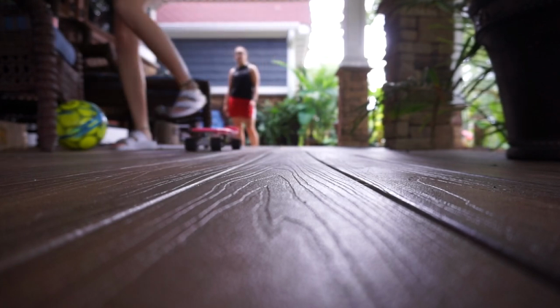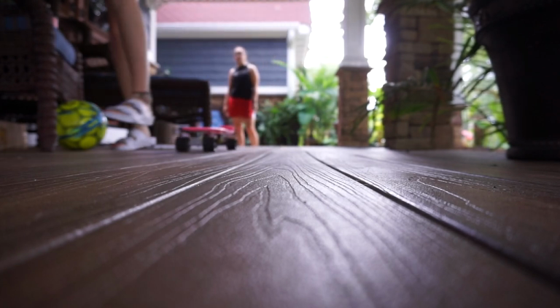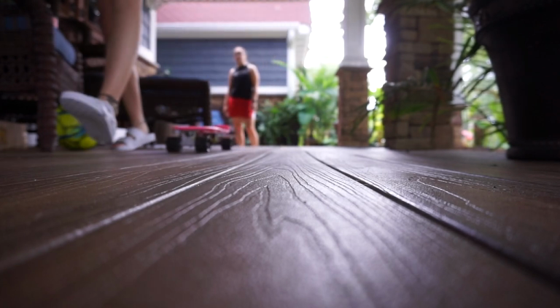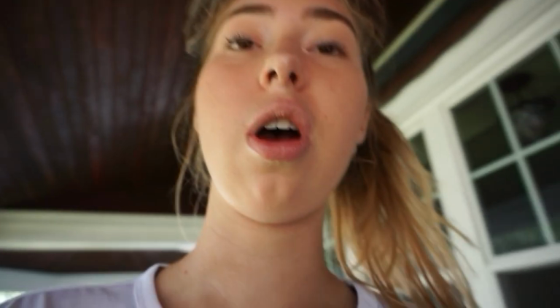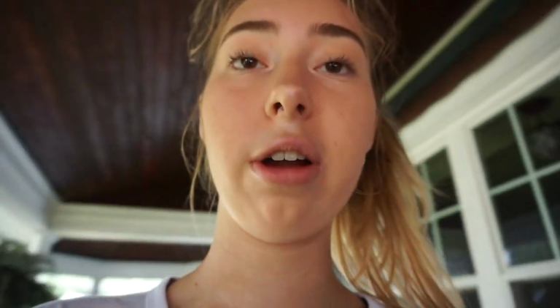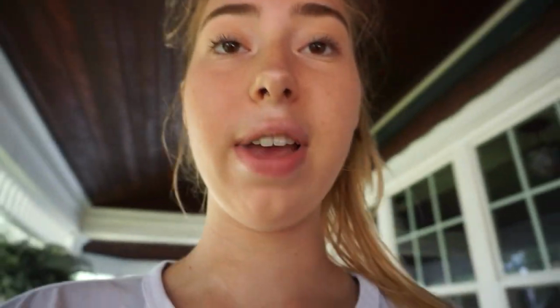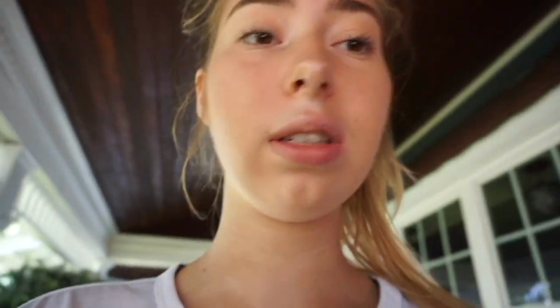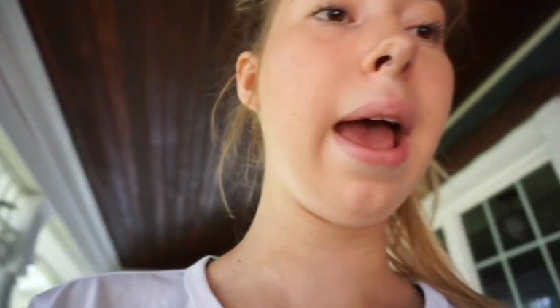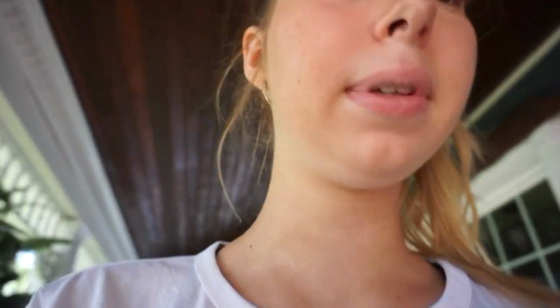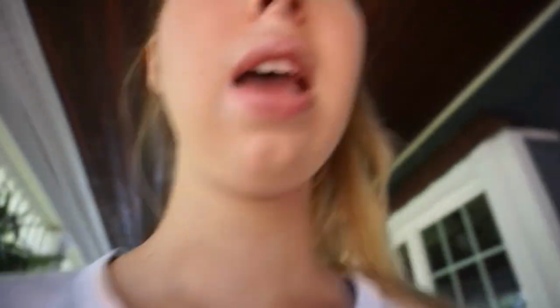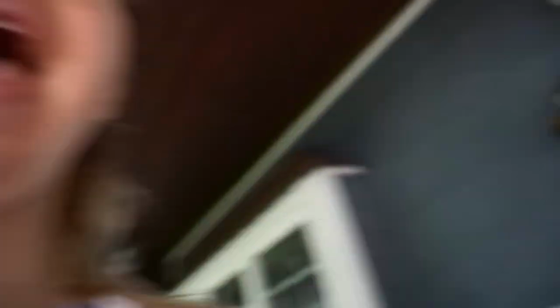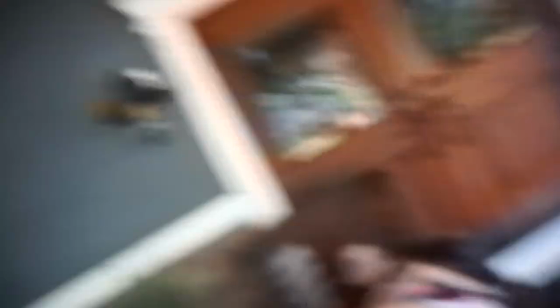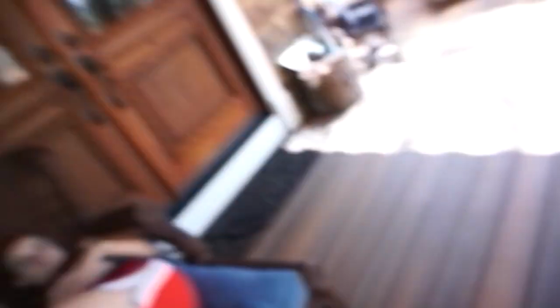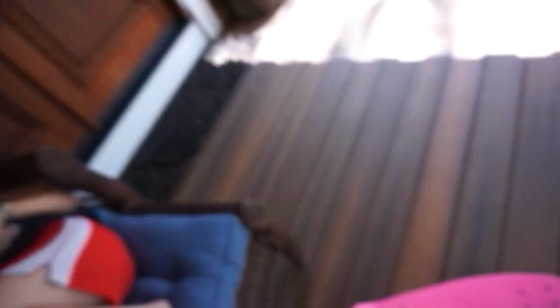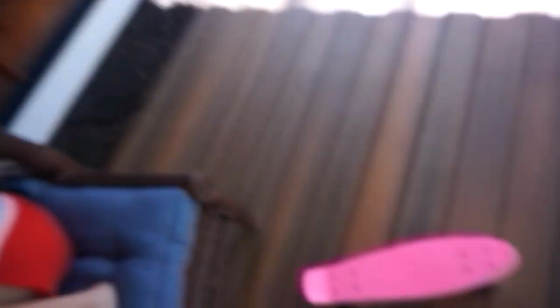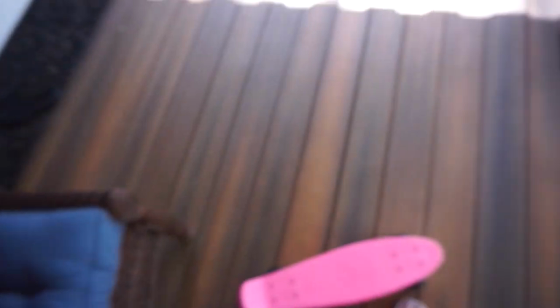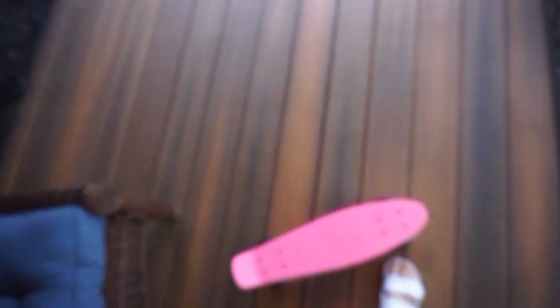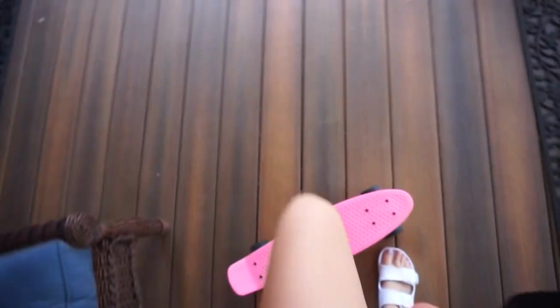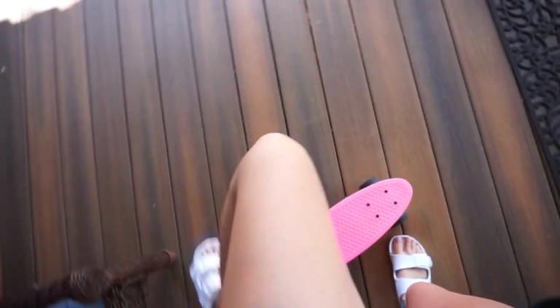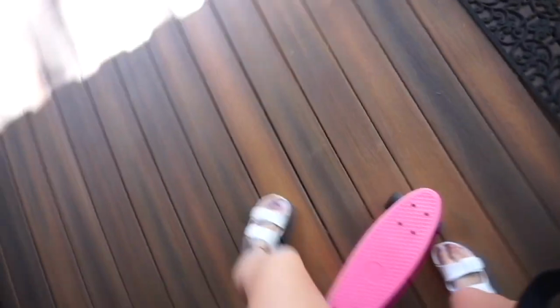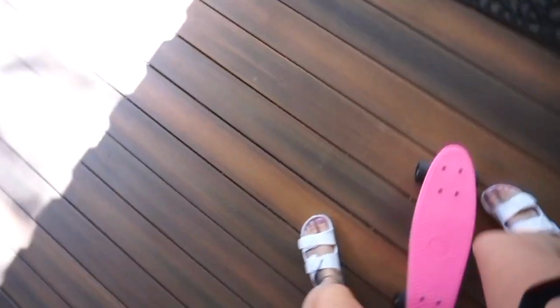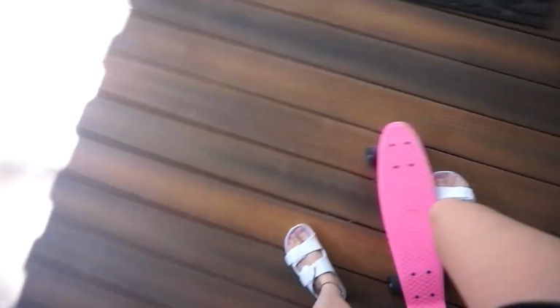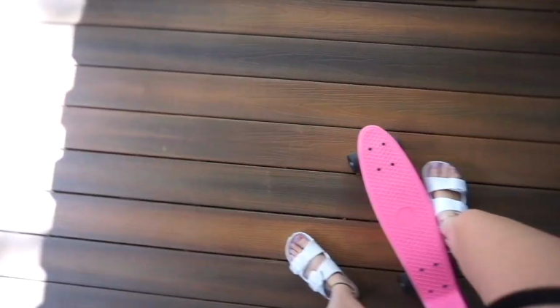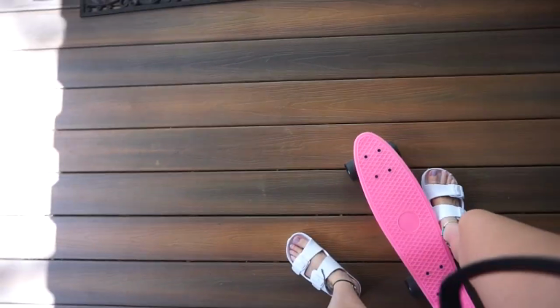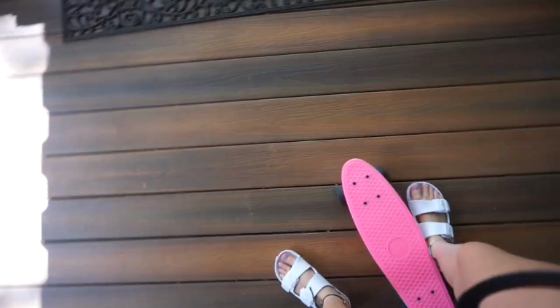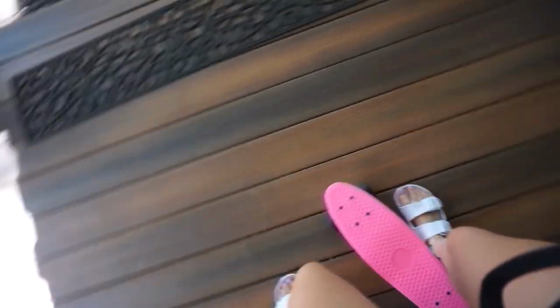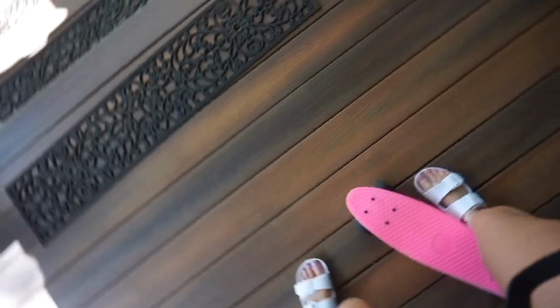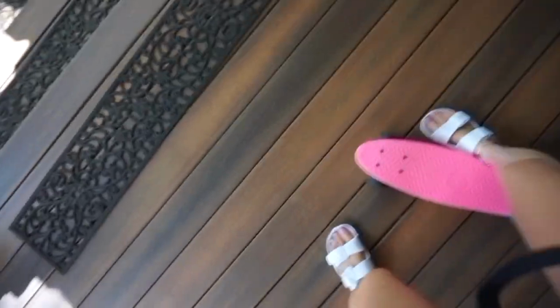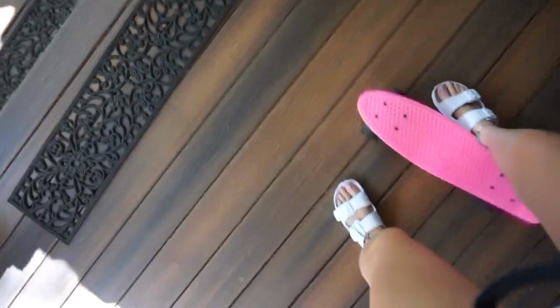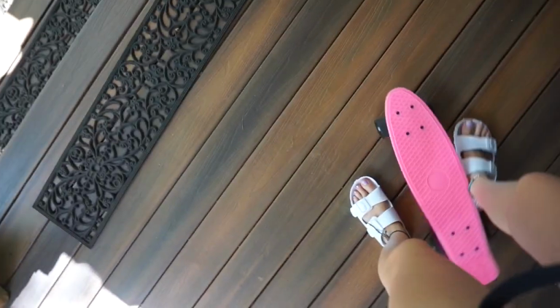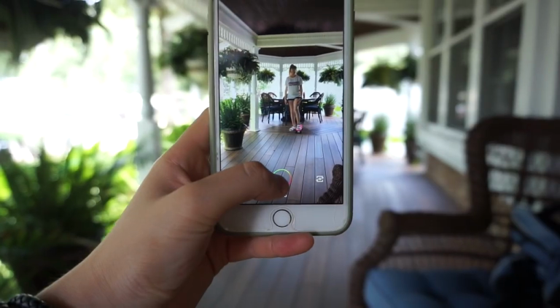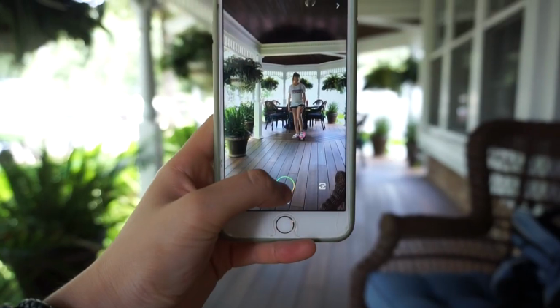So our failed attempt at penny boarding — I'm just gonna get some pictures and videos out of it.